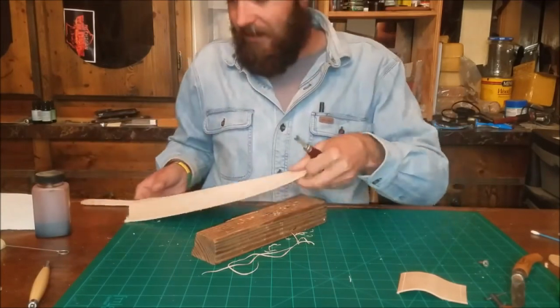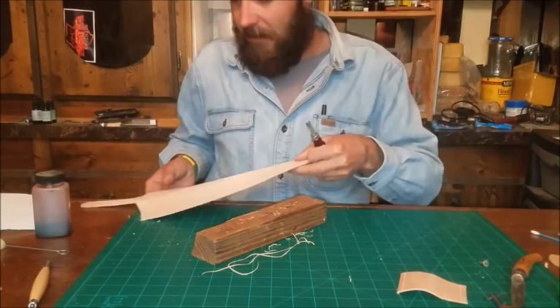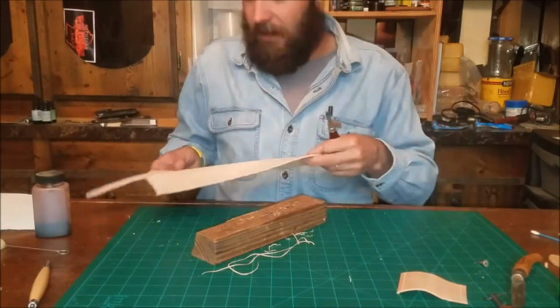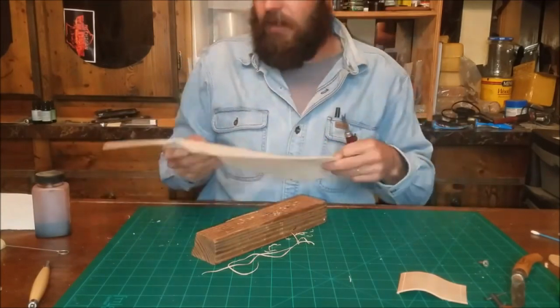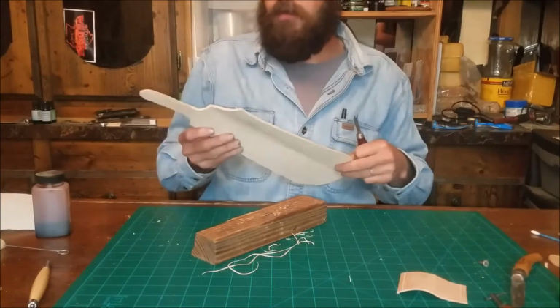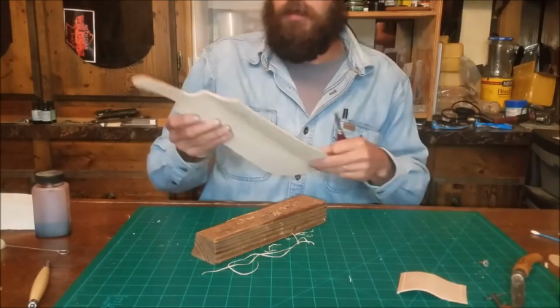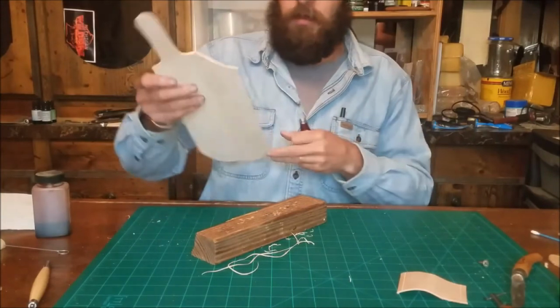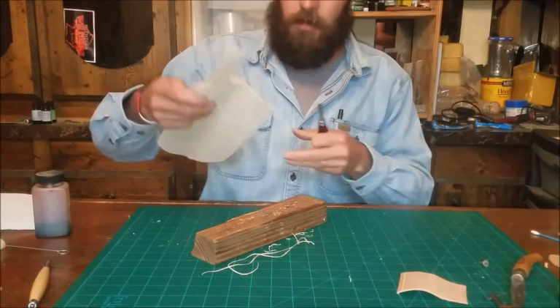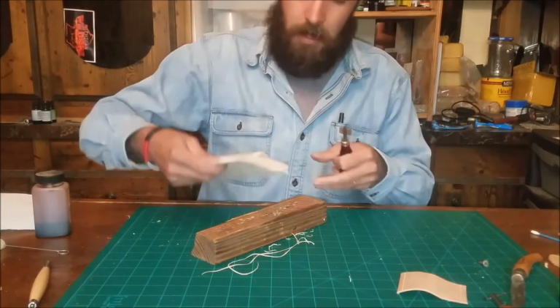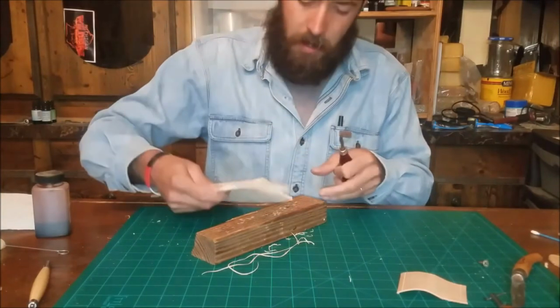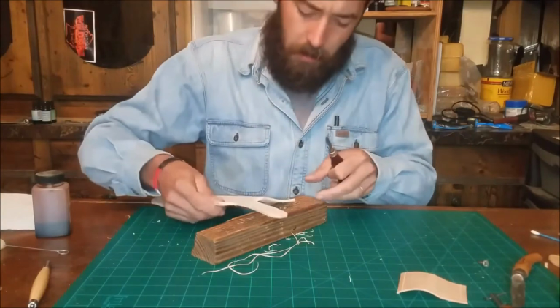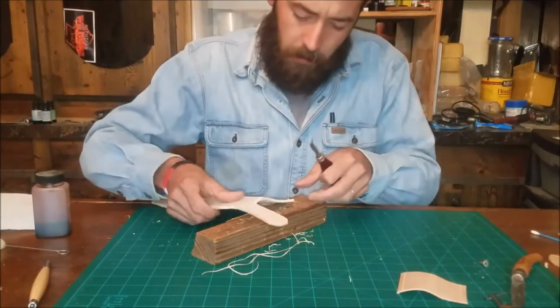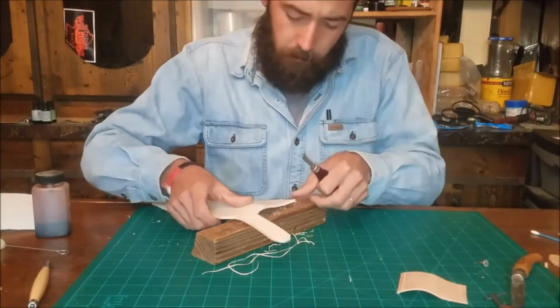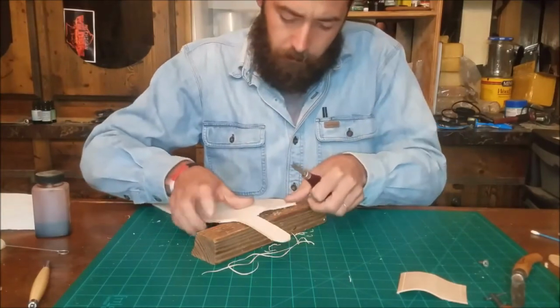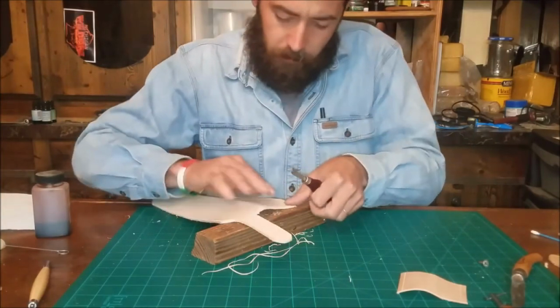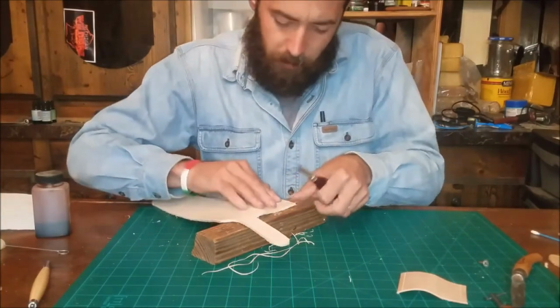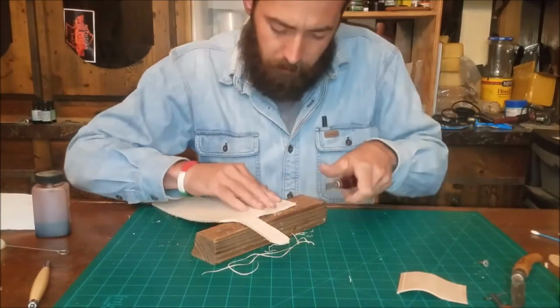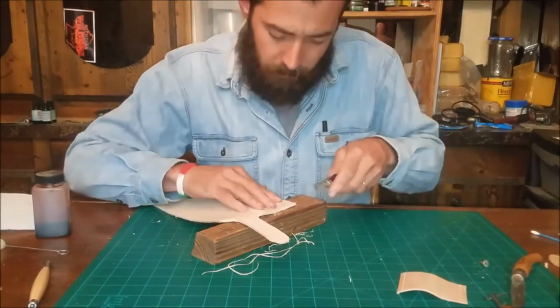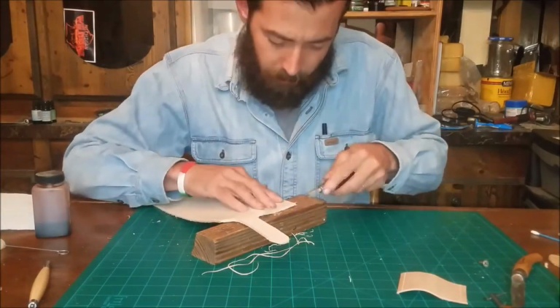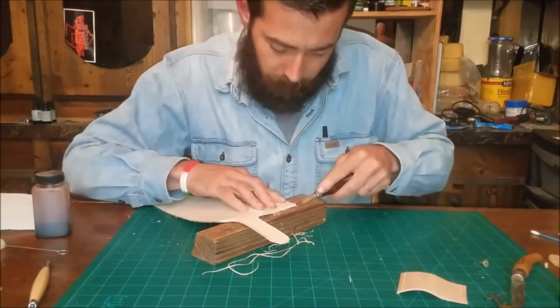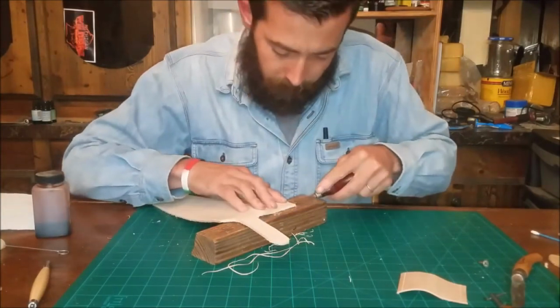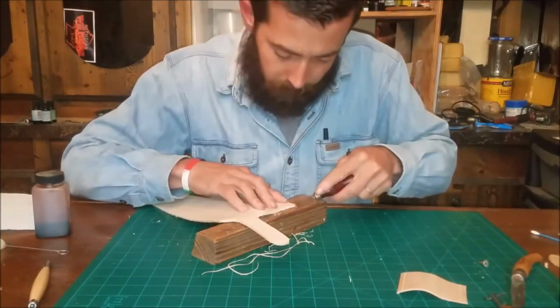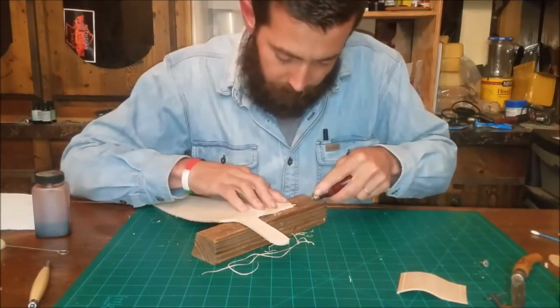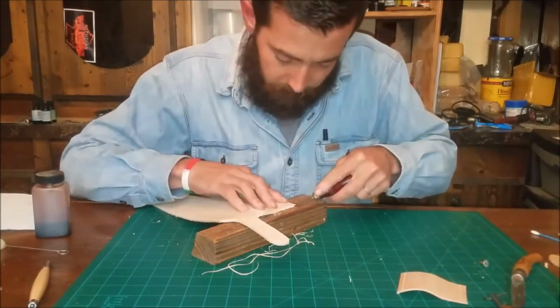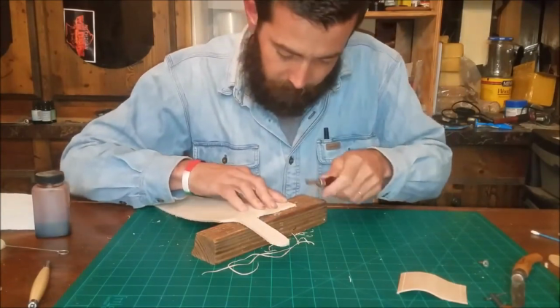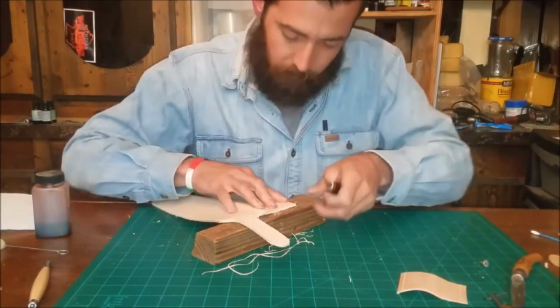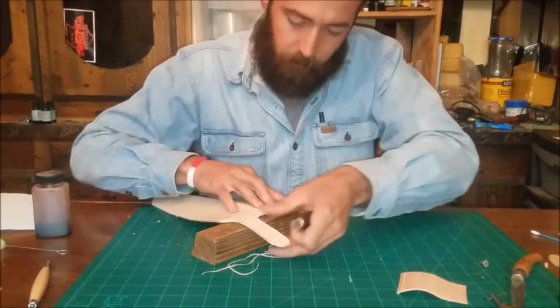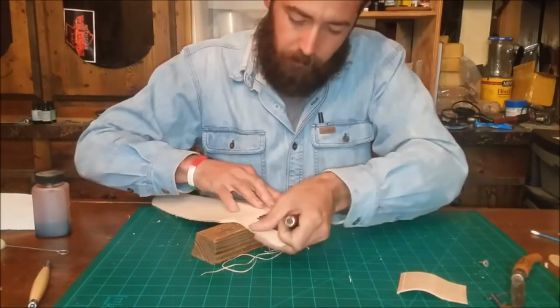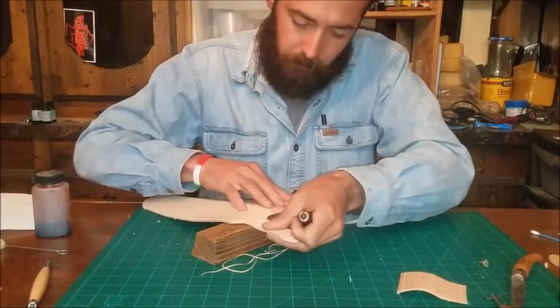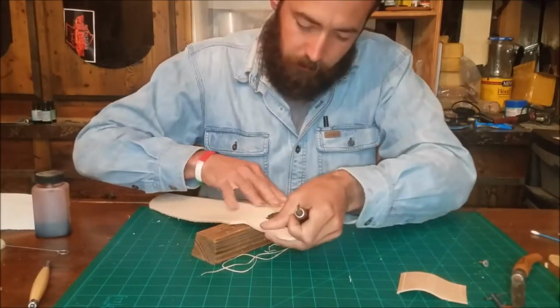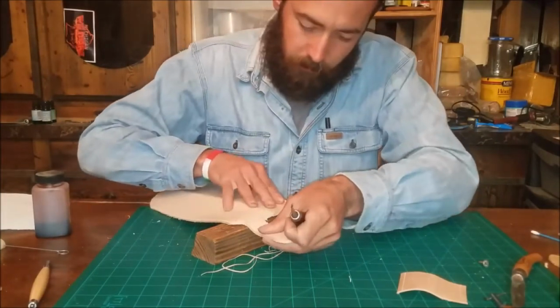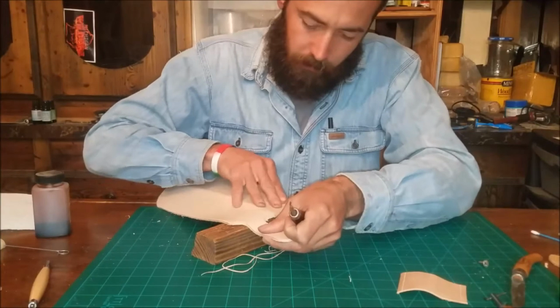Yeah, that looks really good. Mr. KB is going to have a fantastic sheath when we get finished with this.